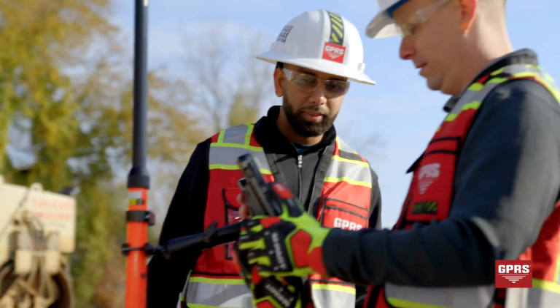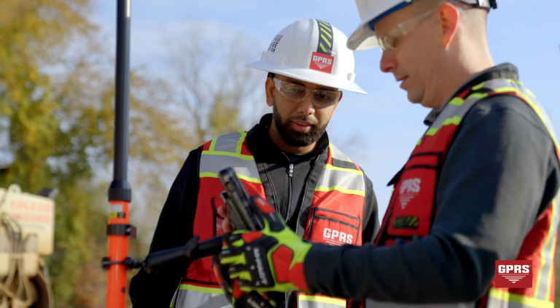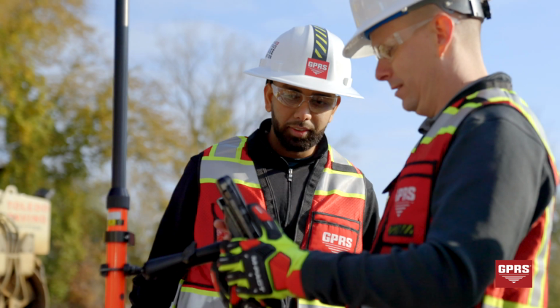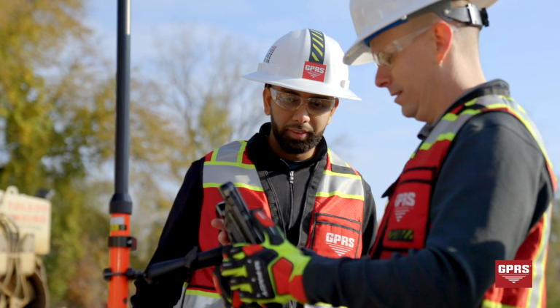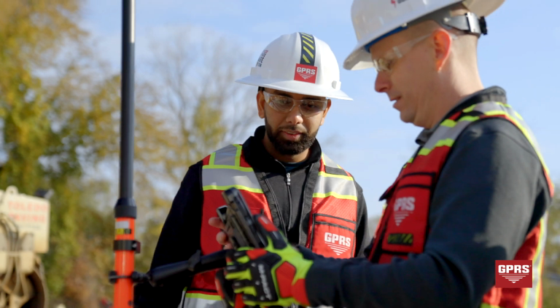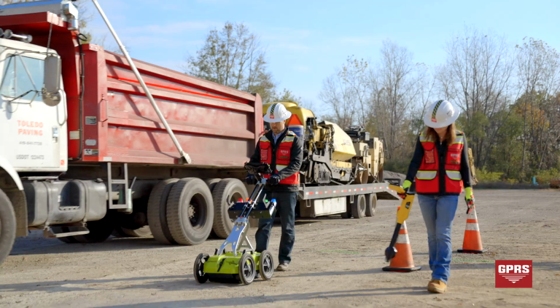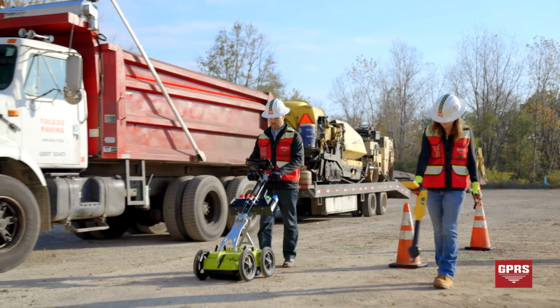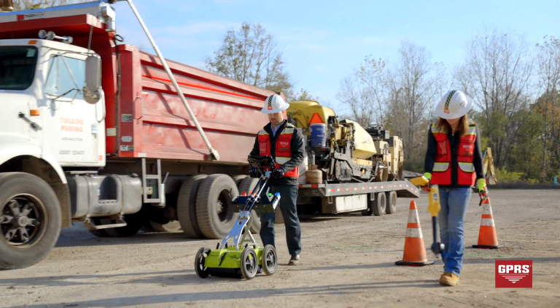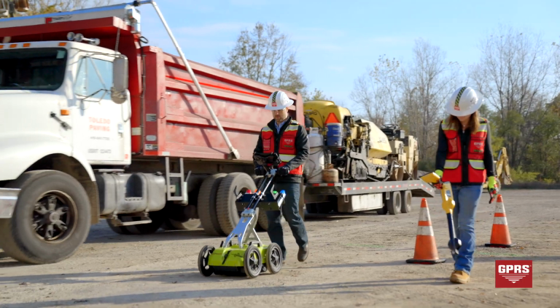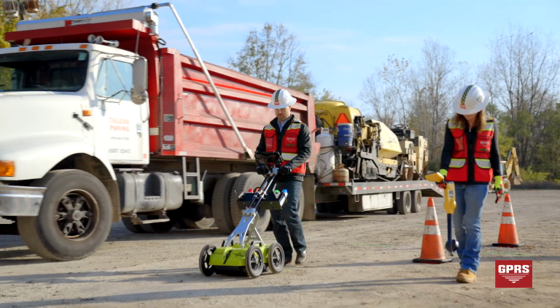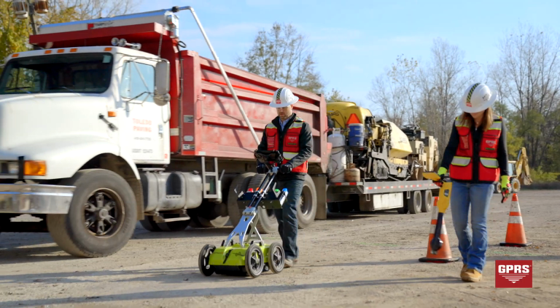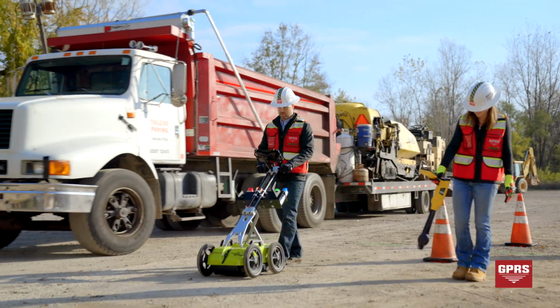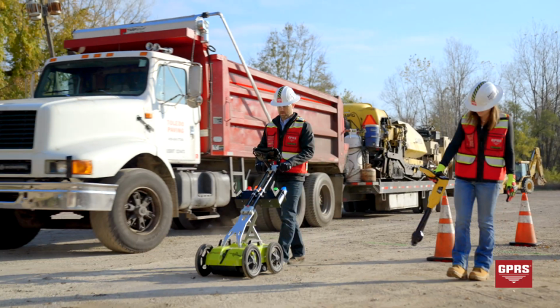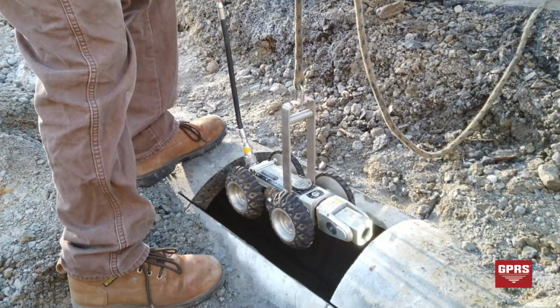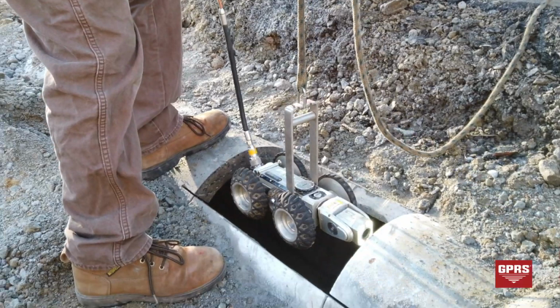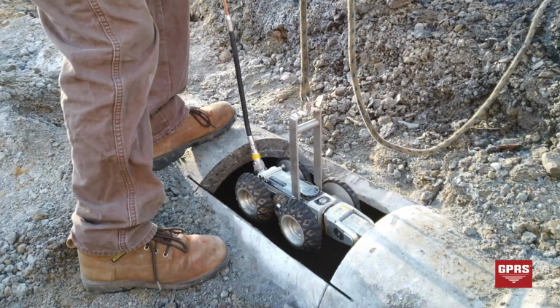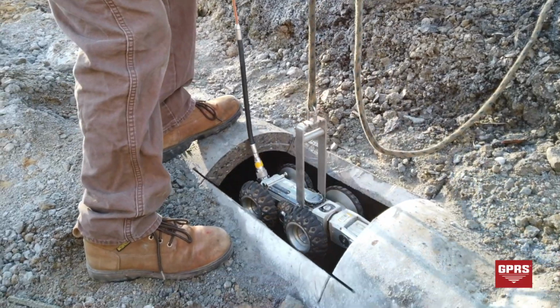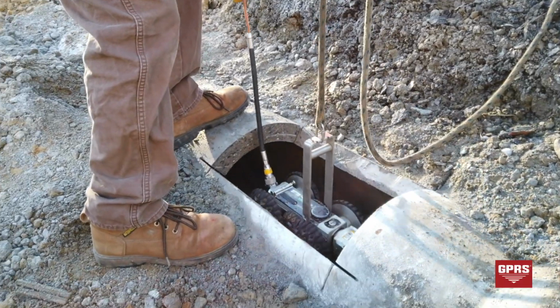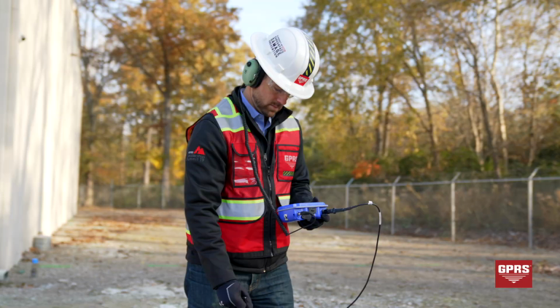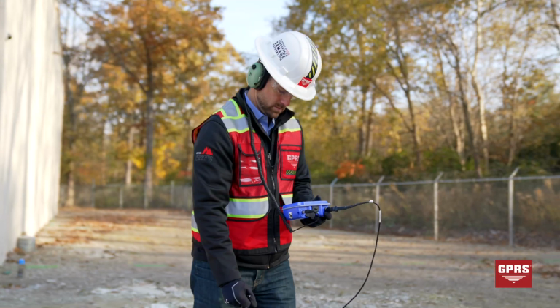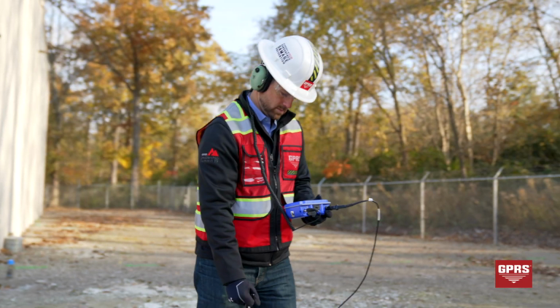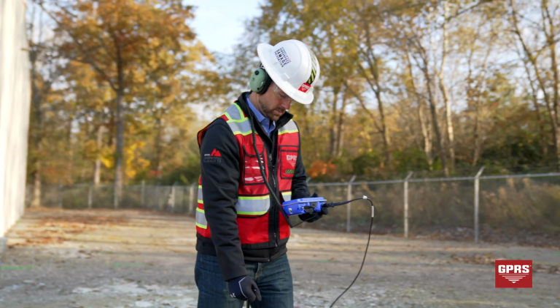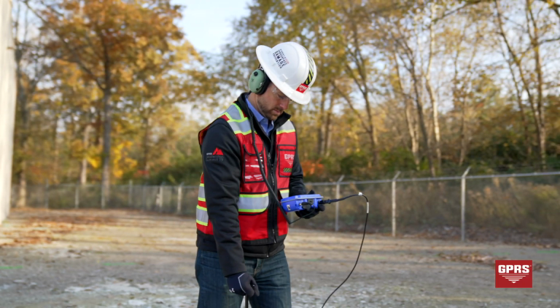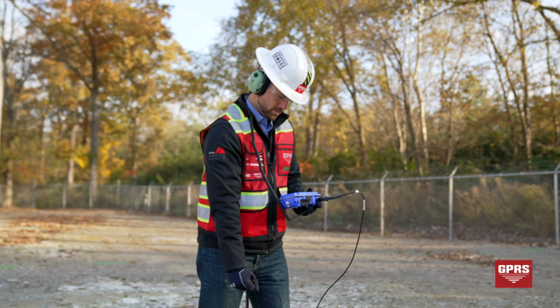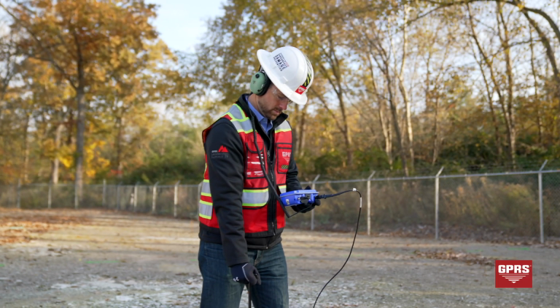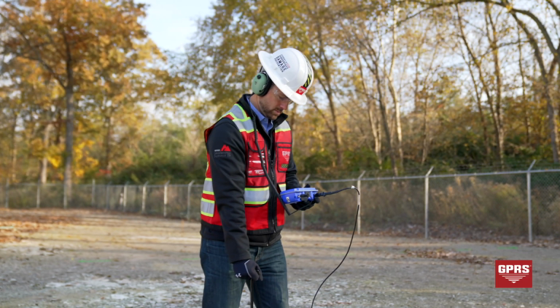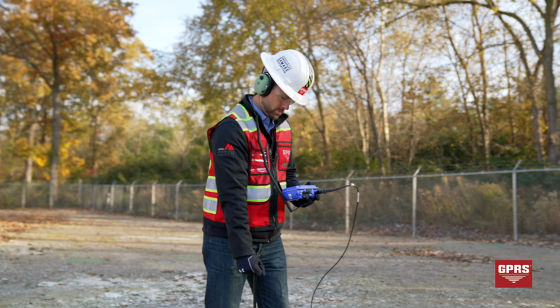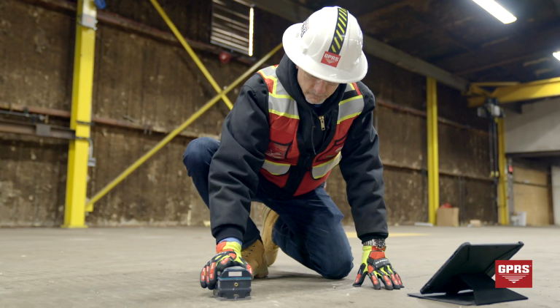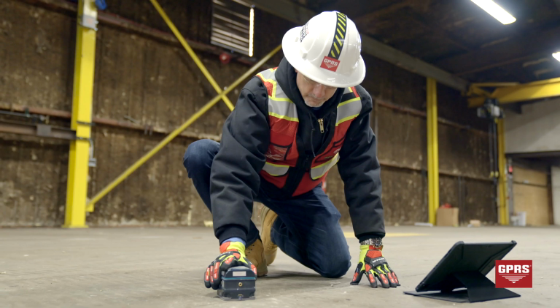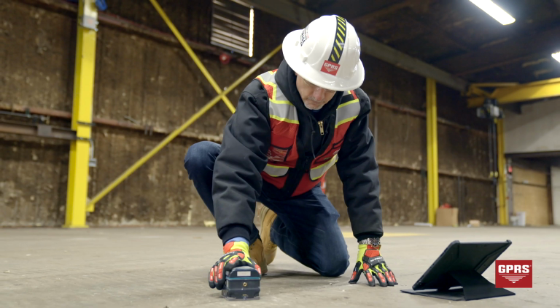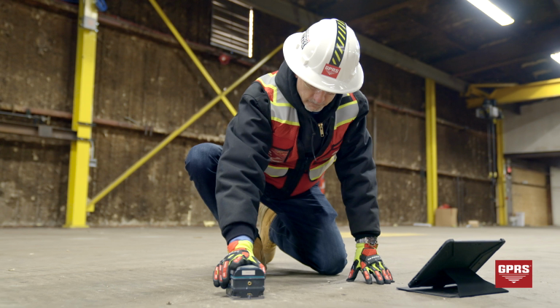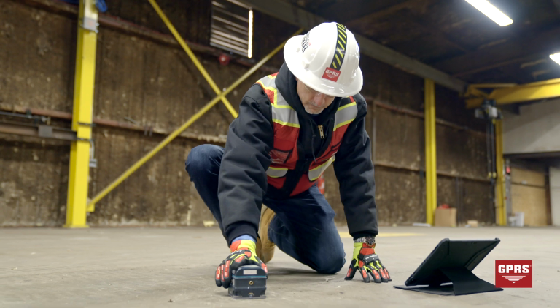Our services include utility locating, video pipe inspection, leak detection, drone imagery, and concrete imaging.